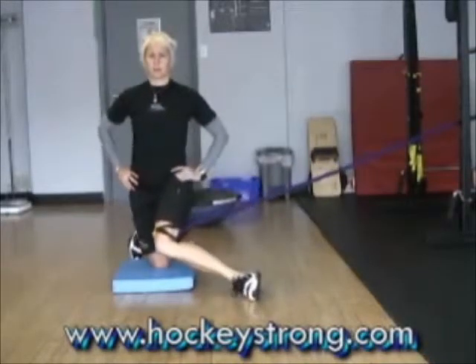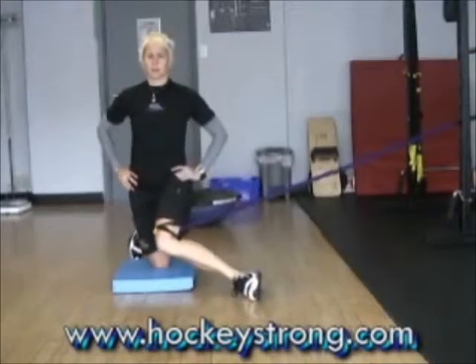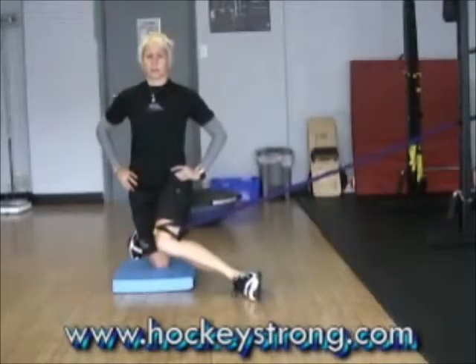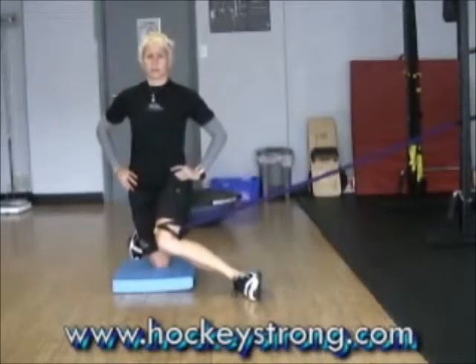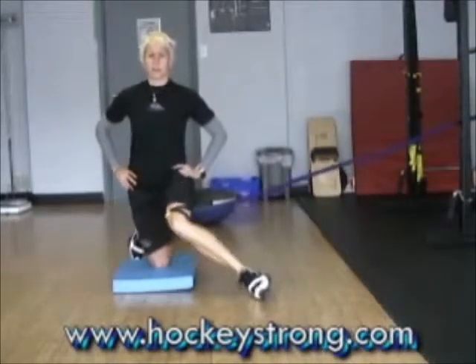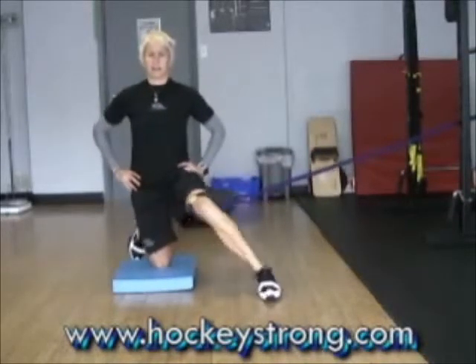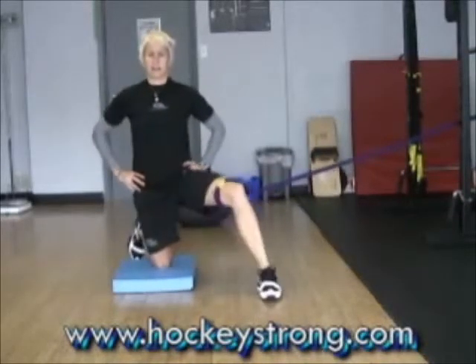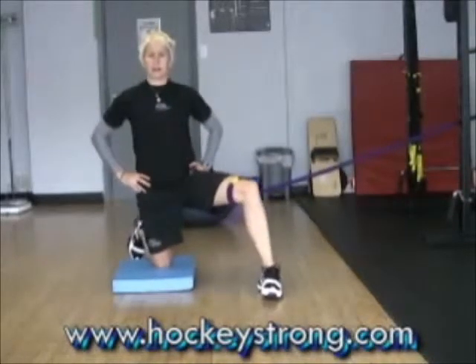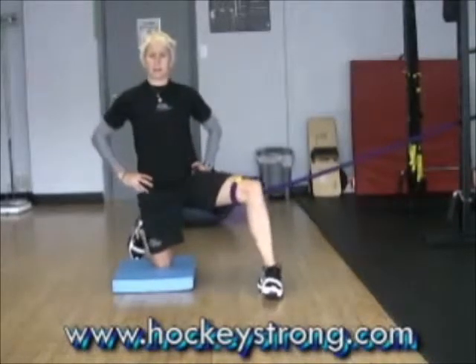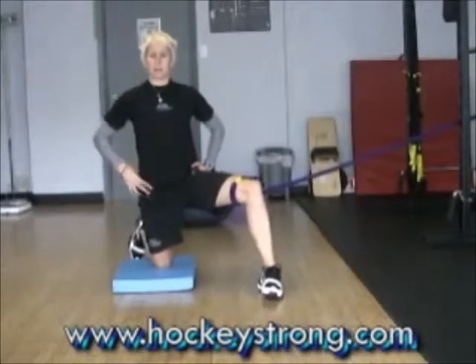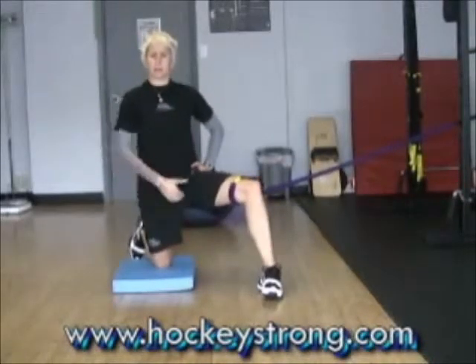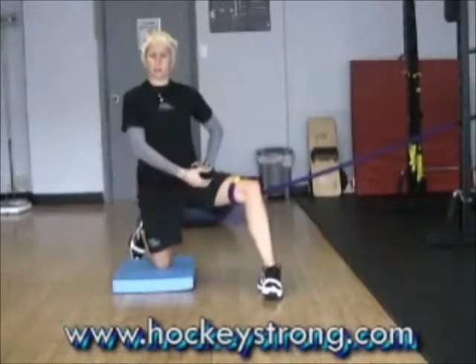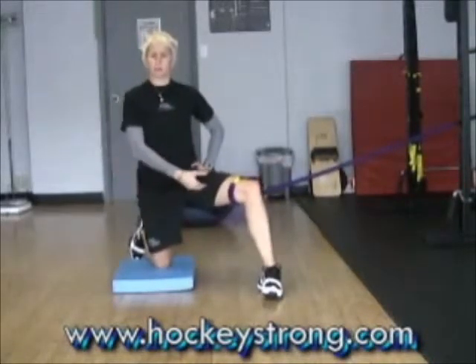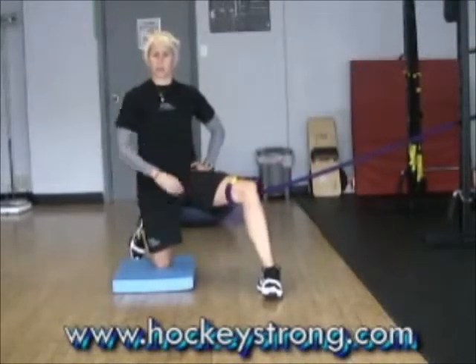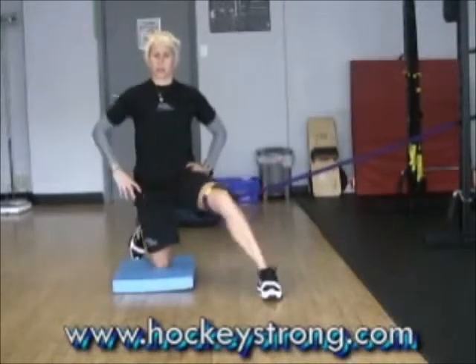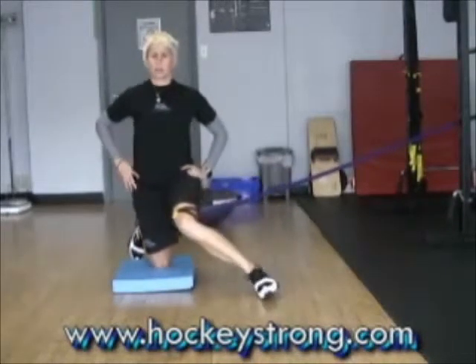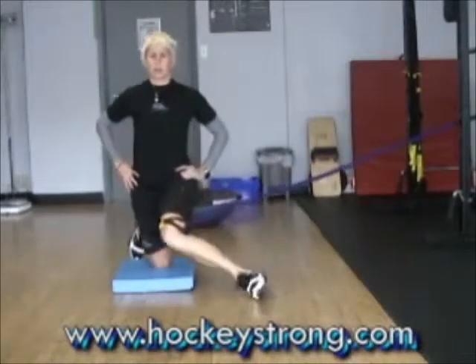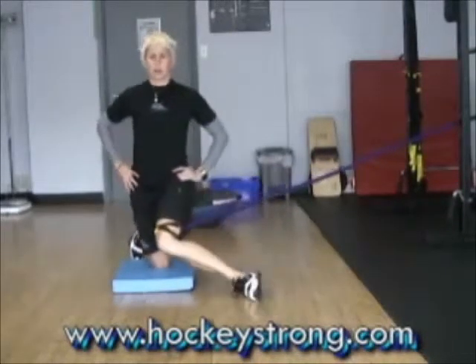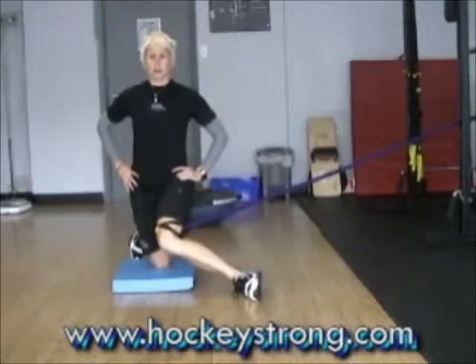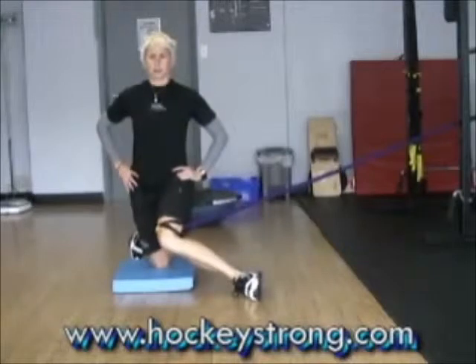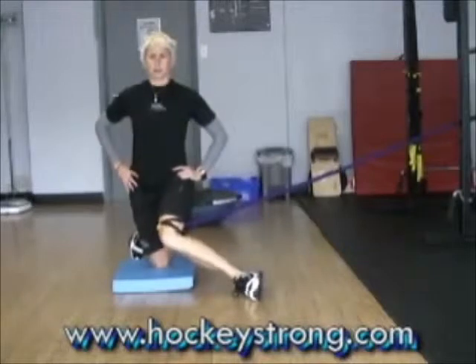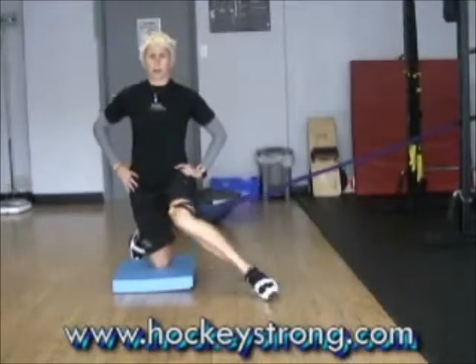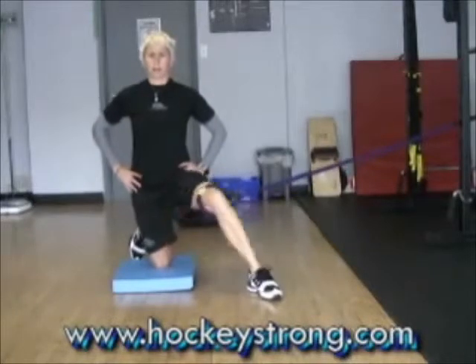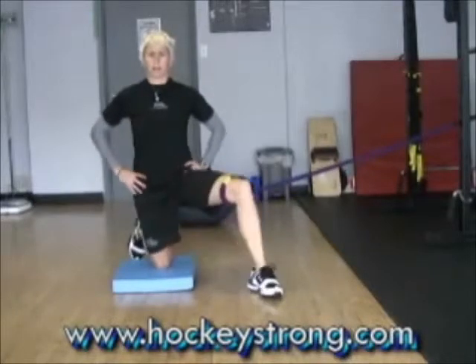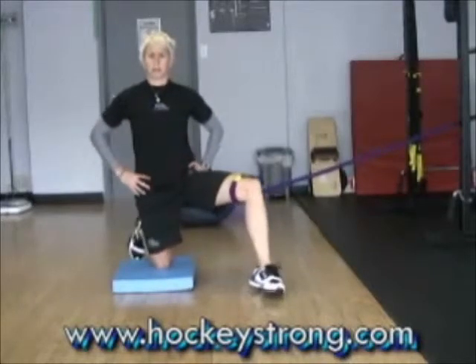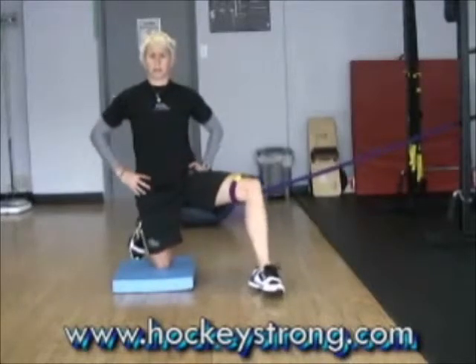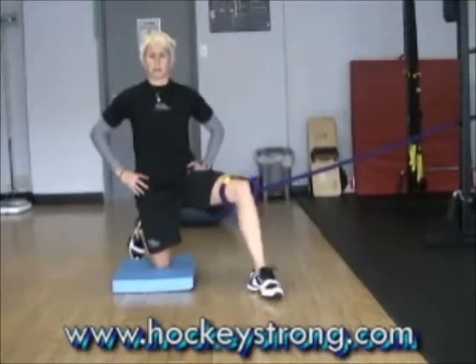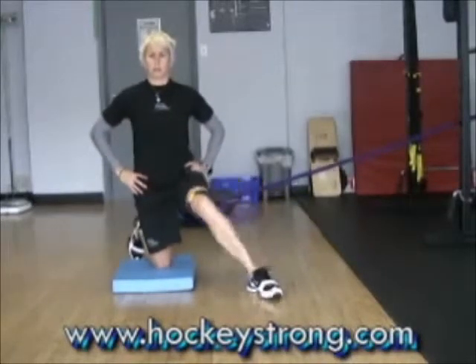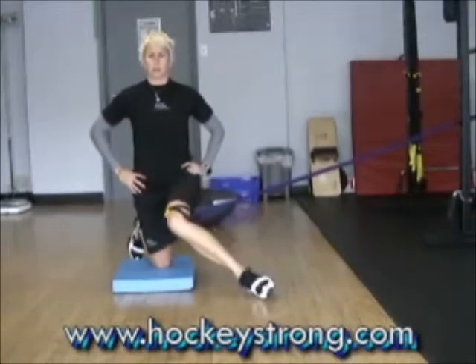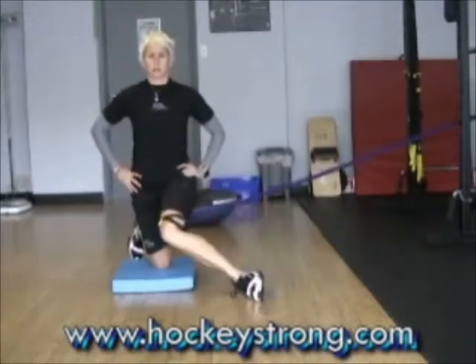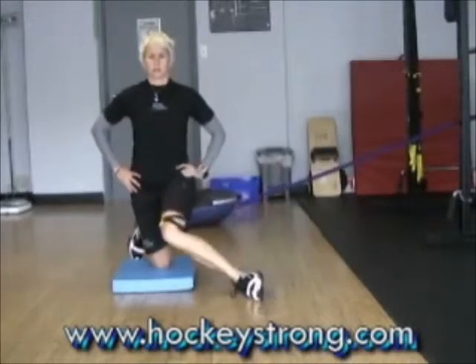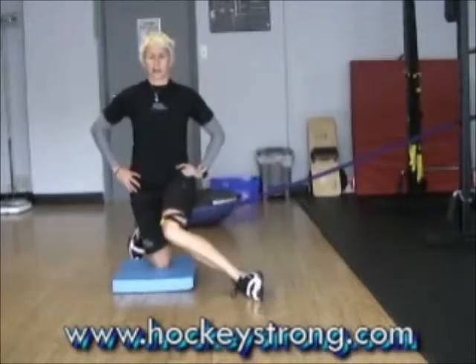I'm coming in and then I'm coming out. So I'm stretching and now I'm contracting — stretch, contract.